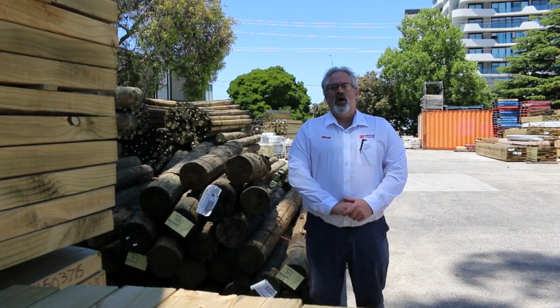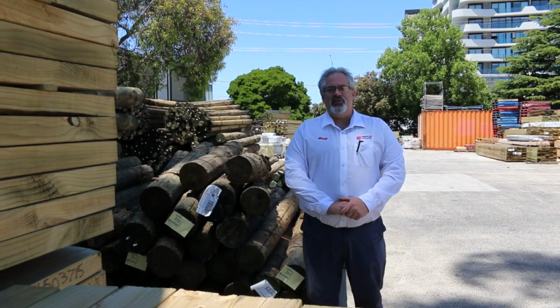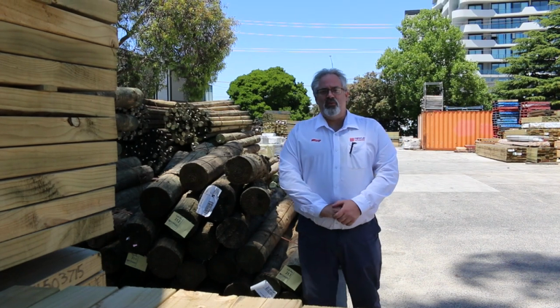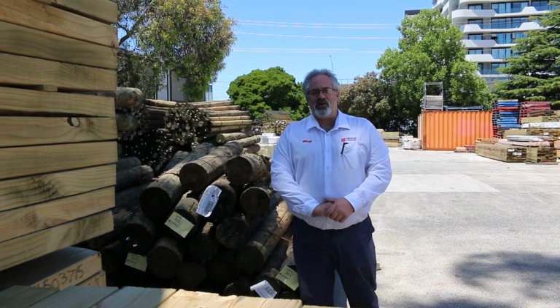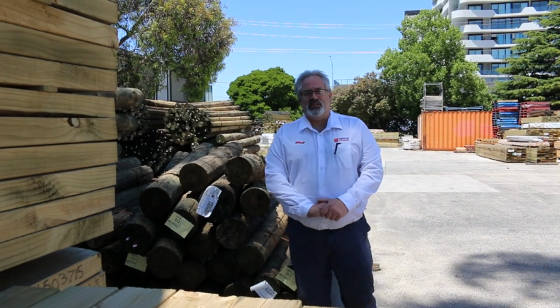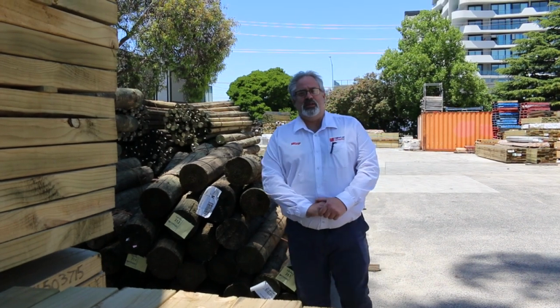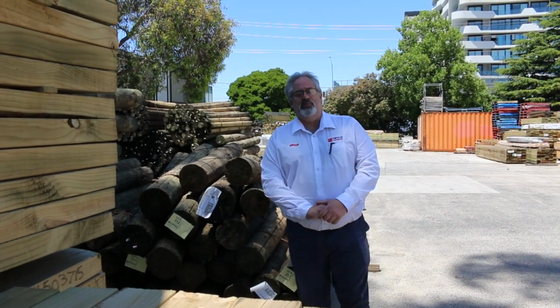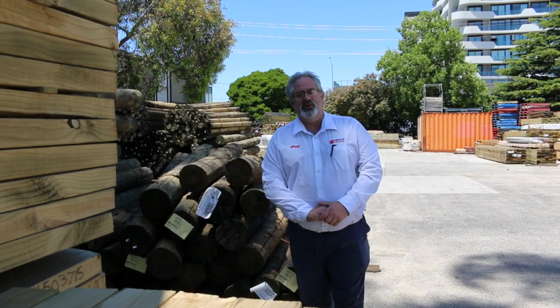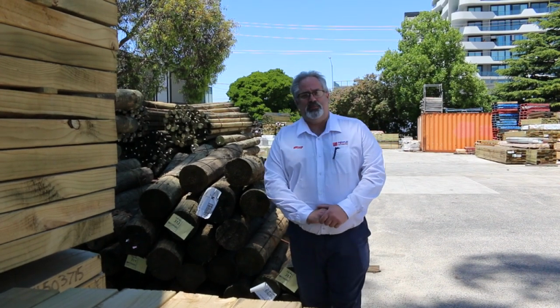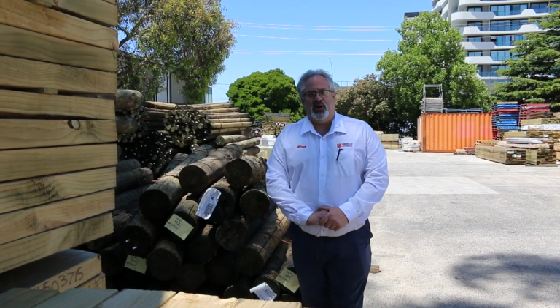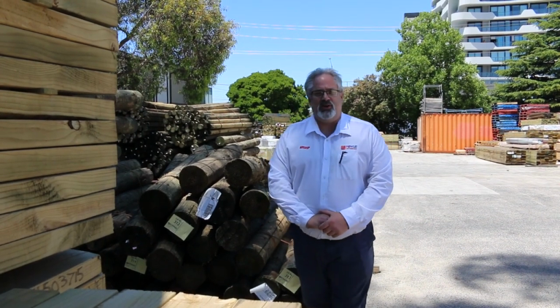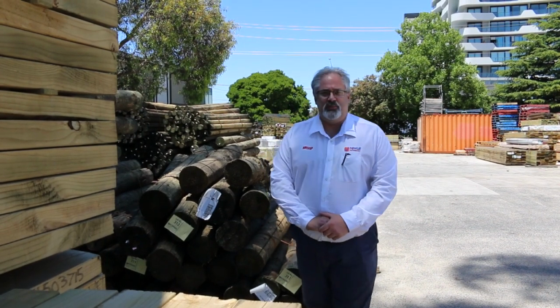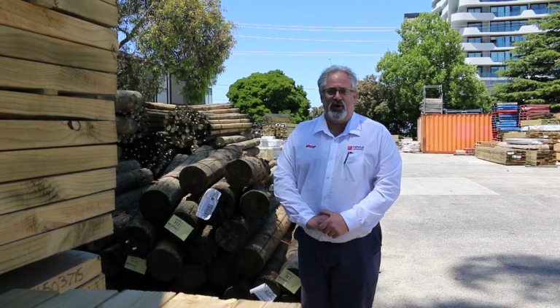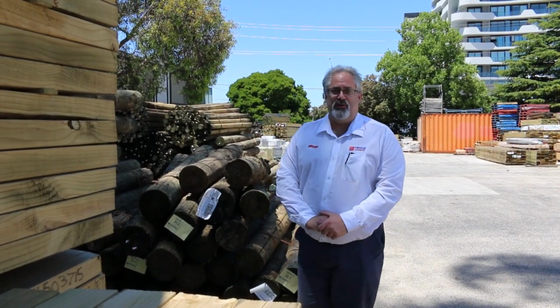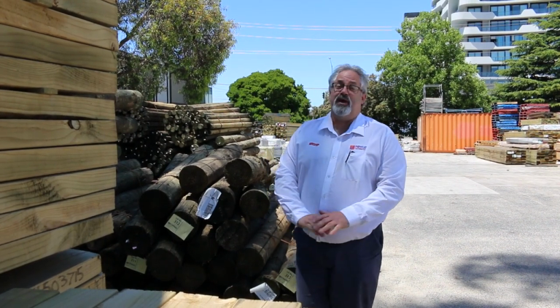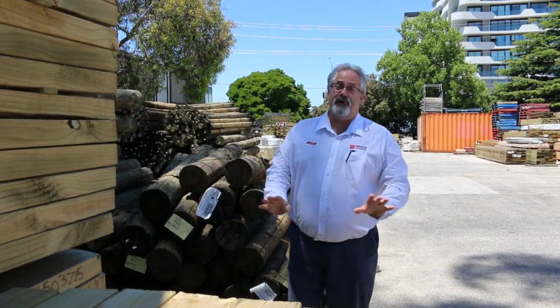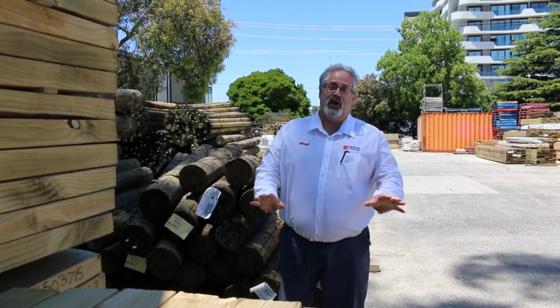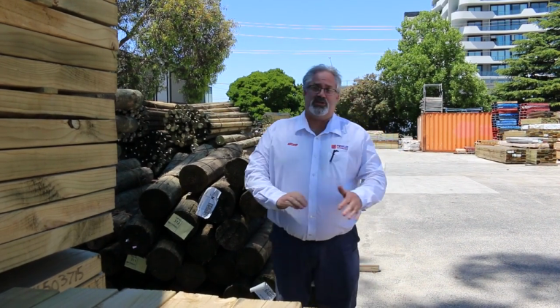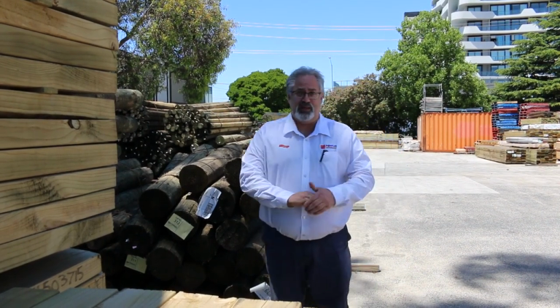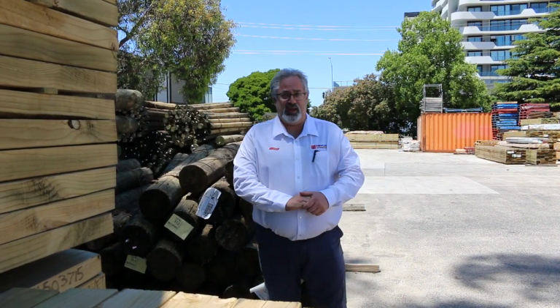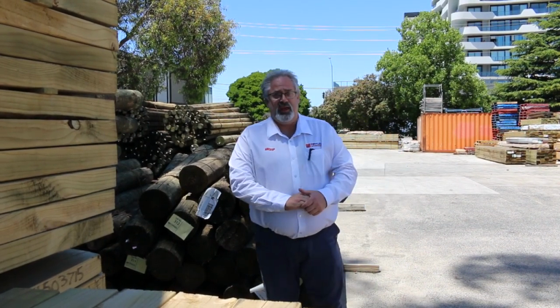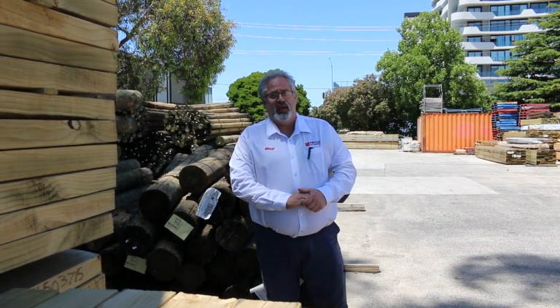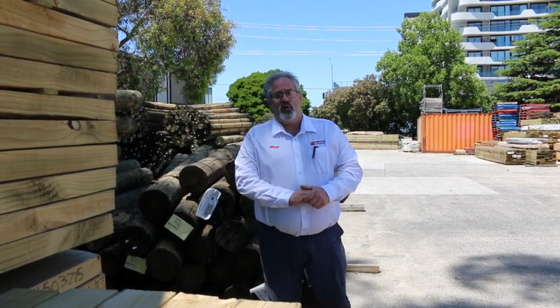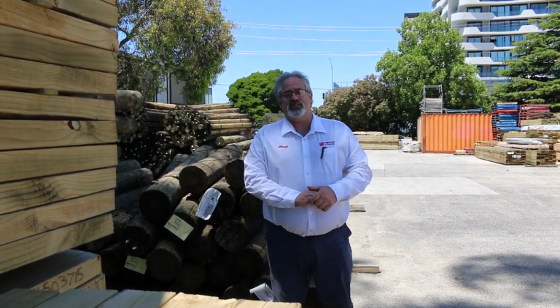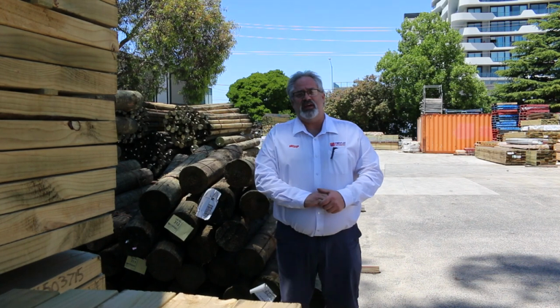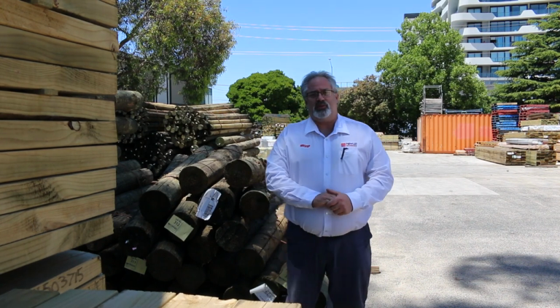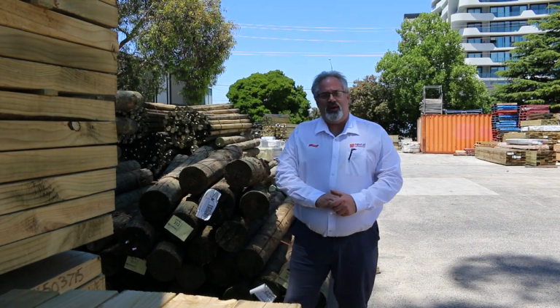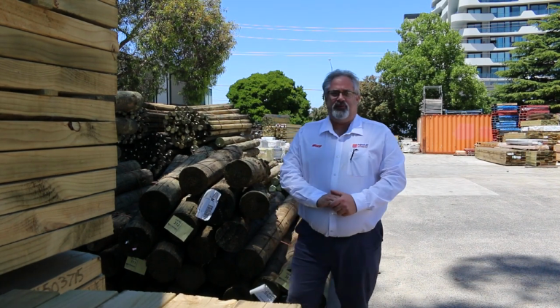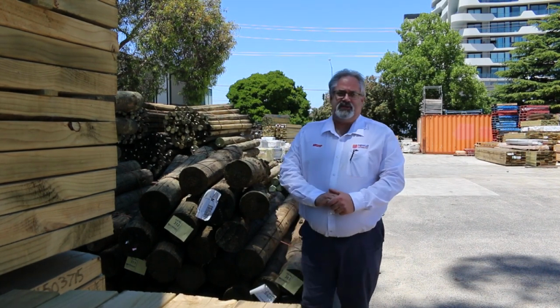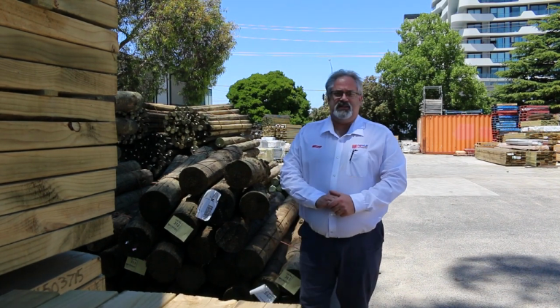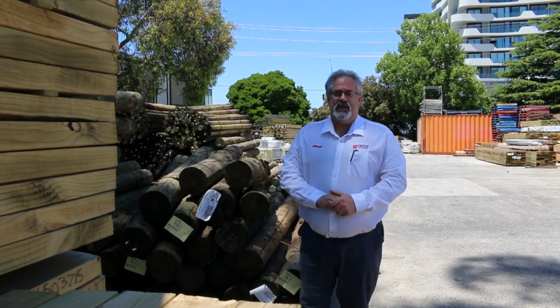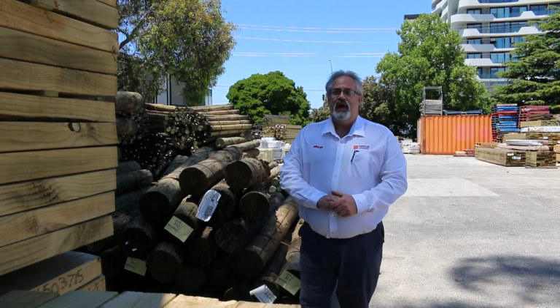Hi there and welcome to the Timber and Building Supplies auction preview for our final auction of the year, Wednesday the 21st of December.